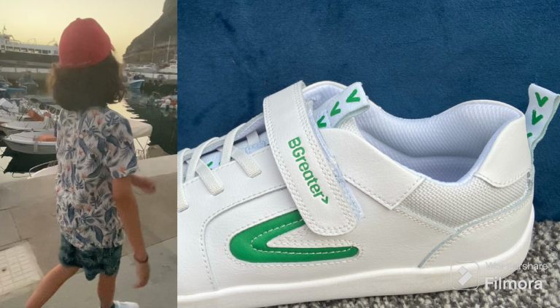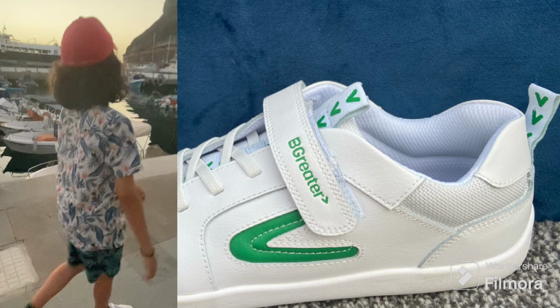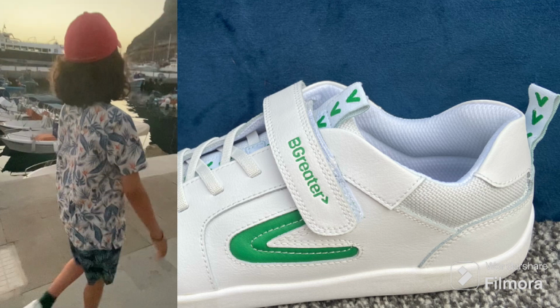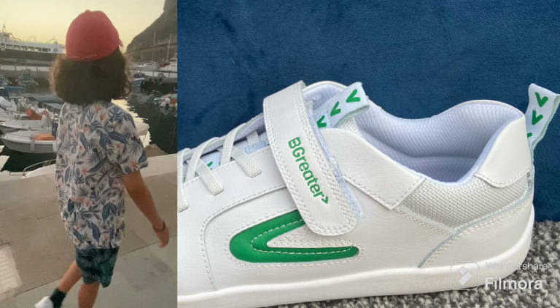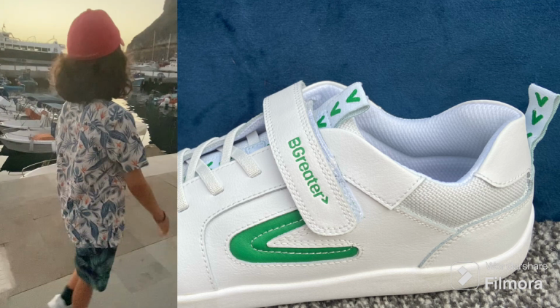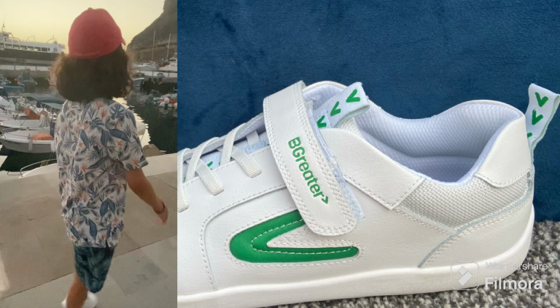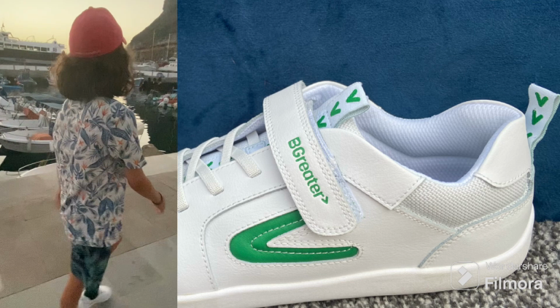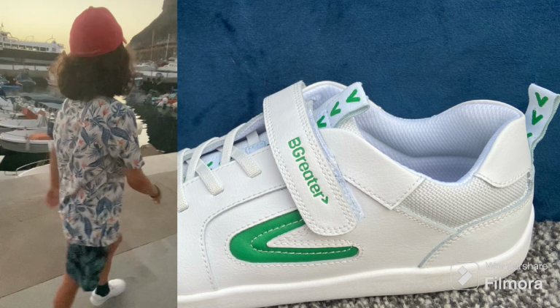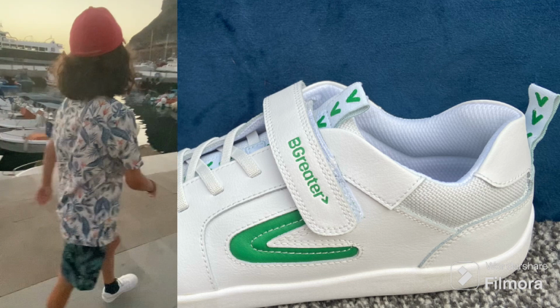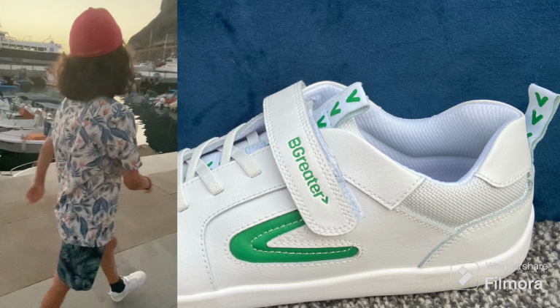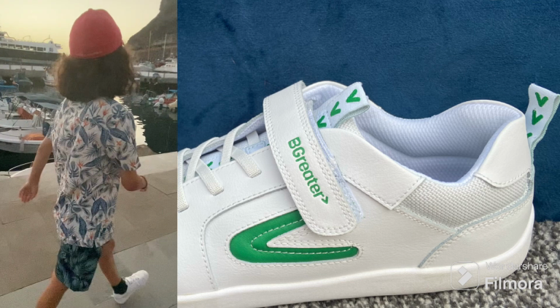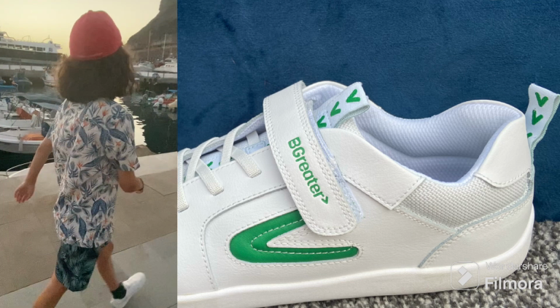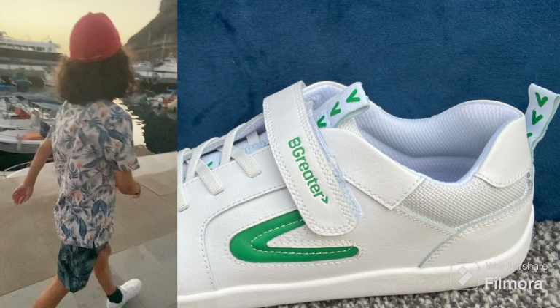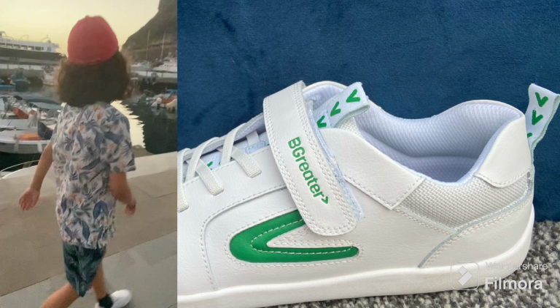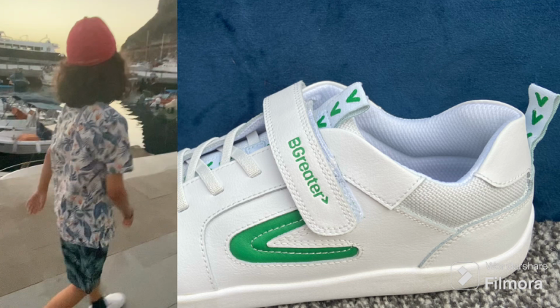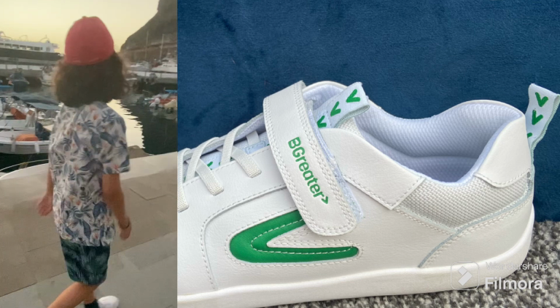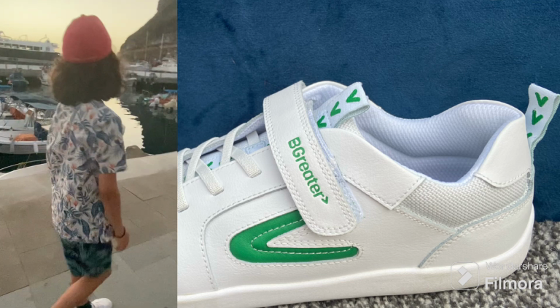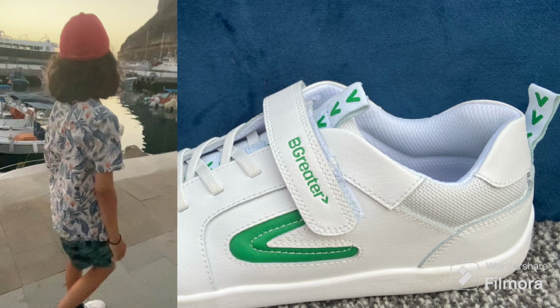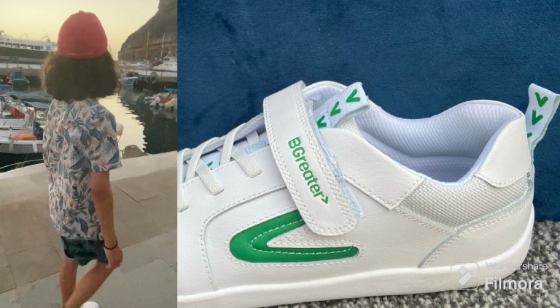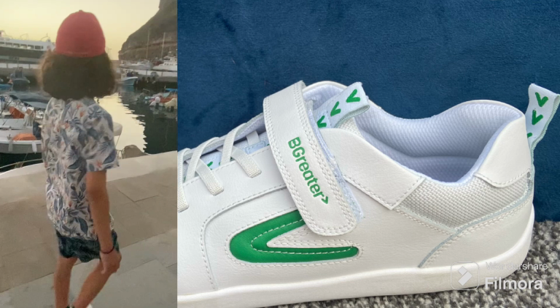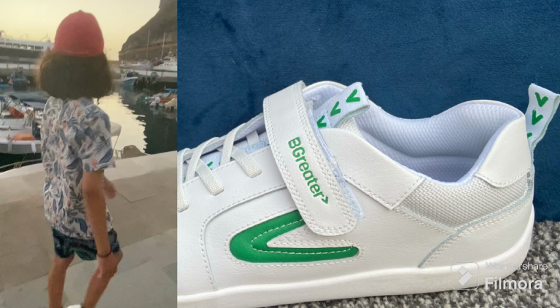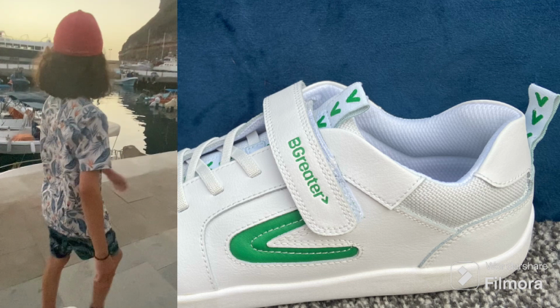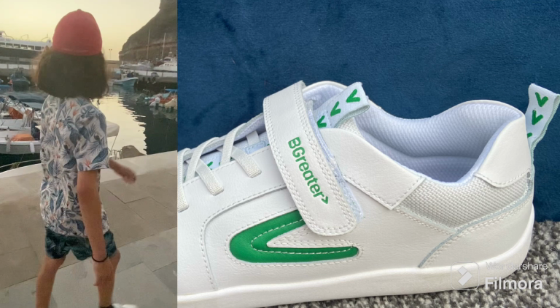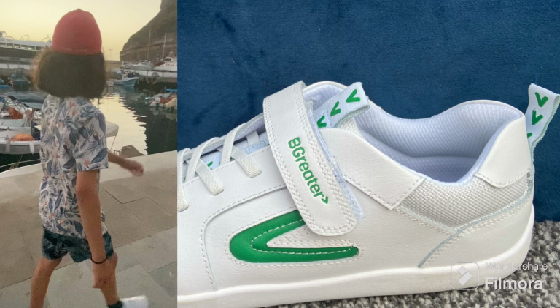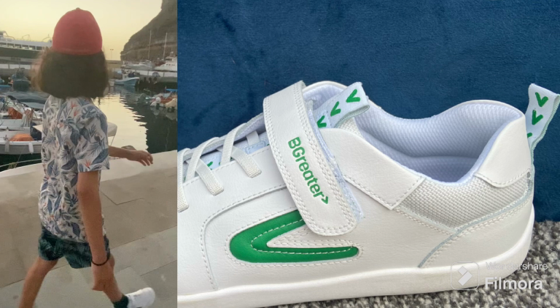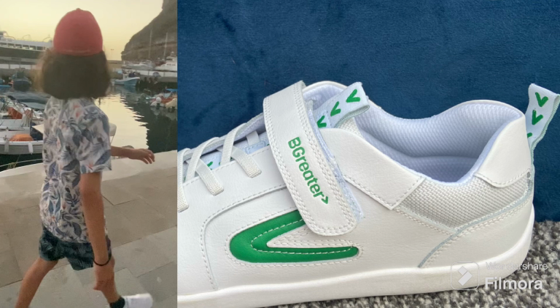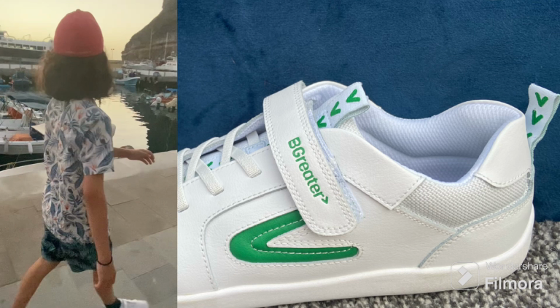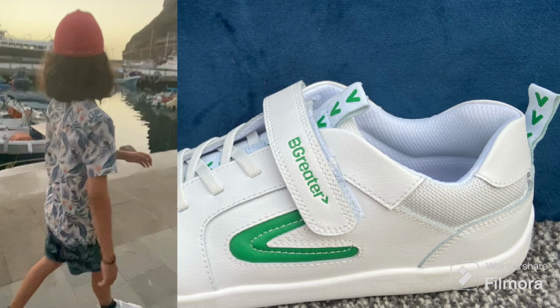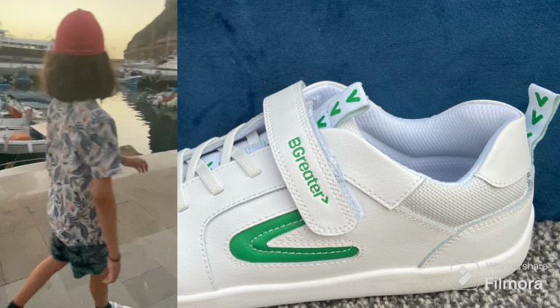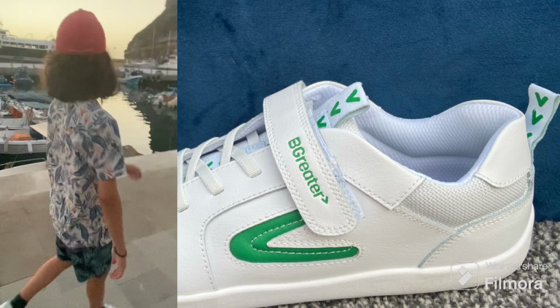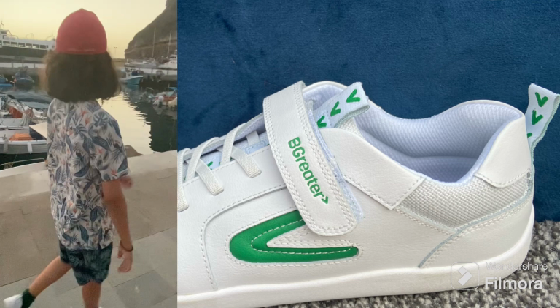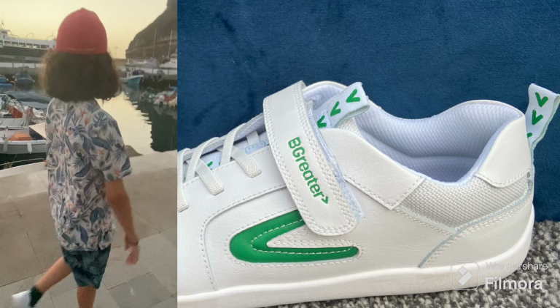Flexible non-marking rubber outsole, and lastly the insock is post-industrial recycled foam.